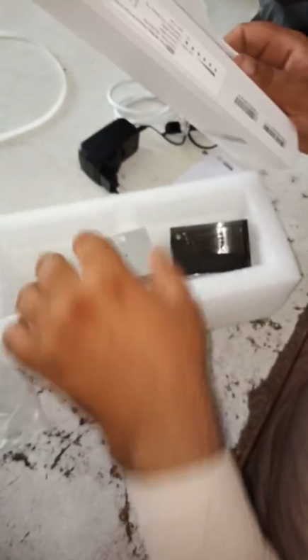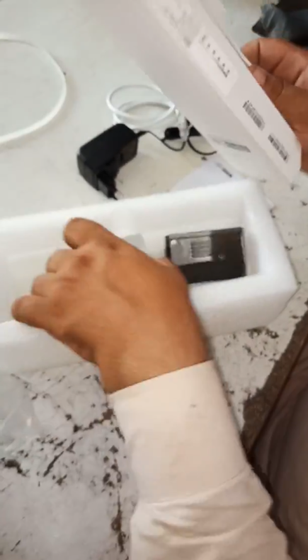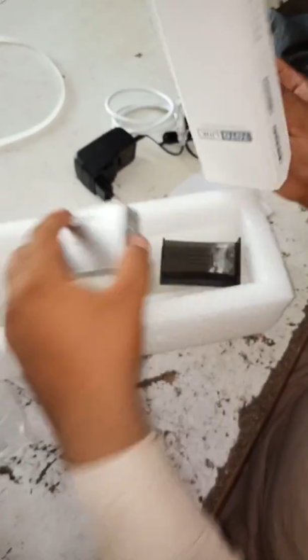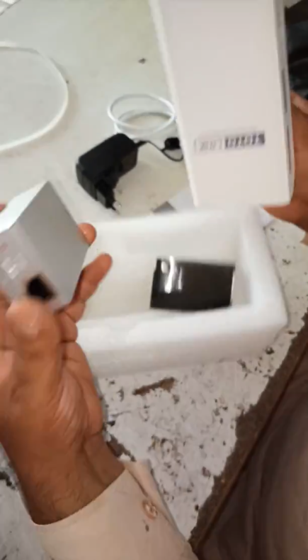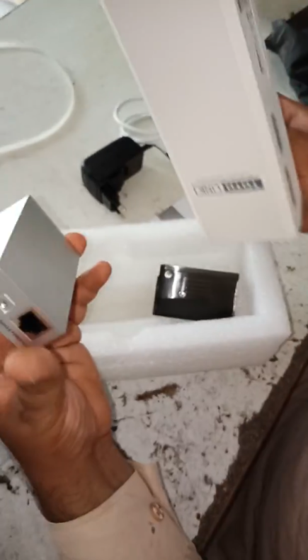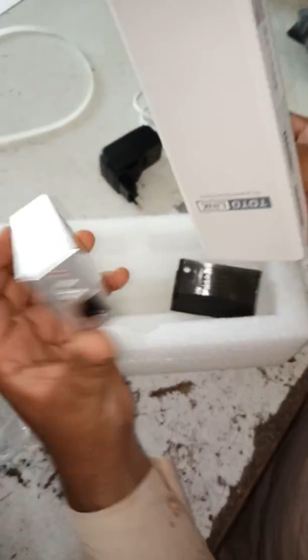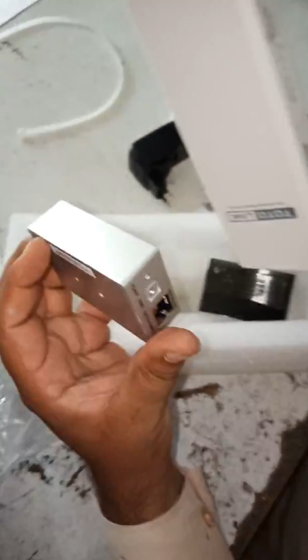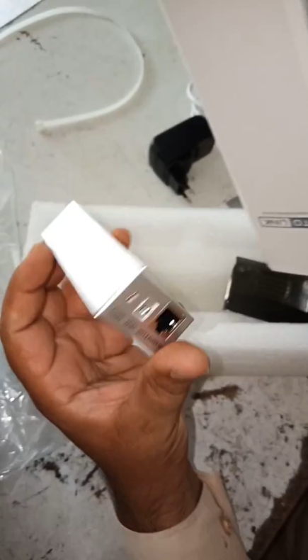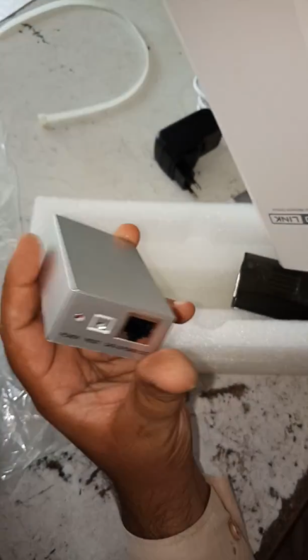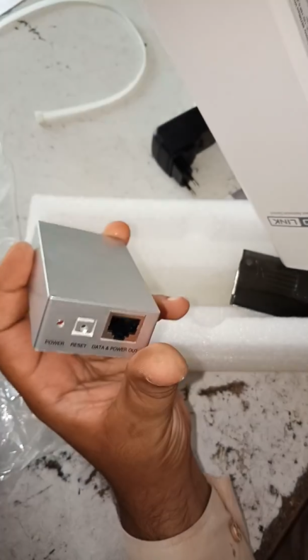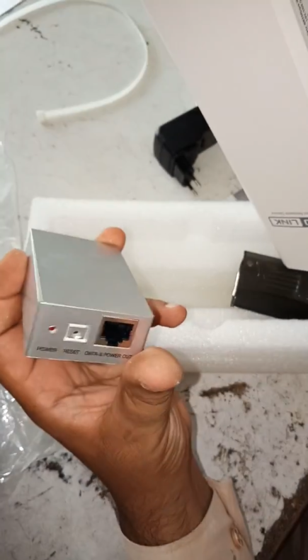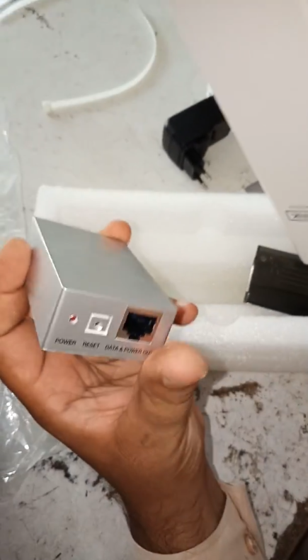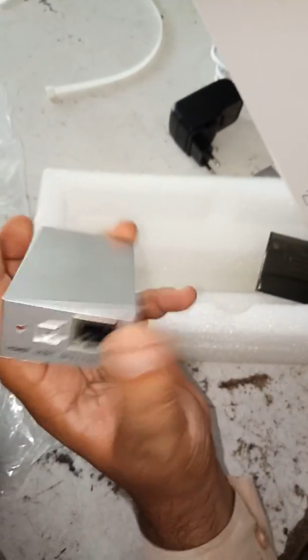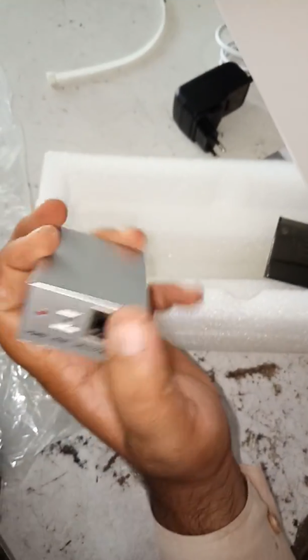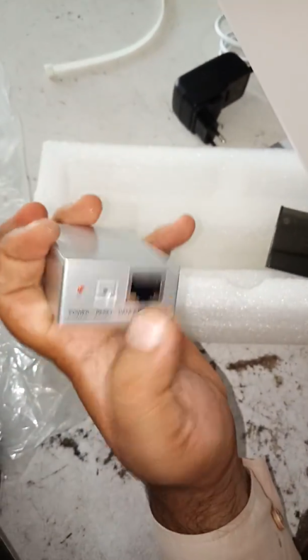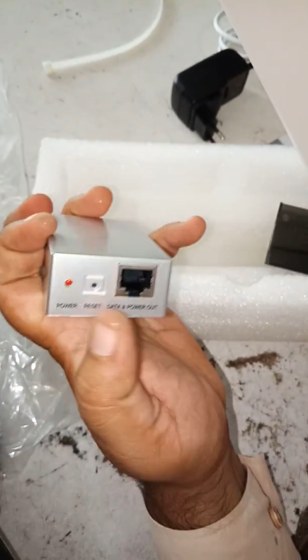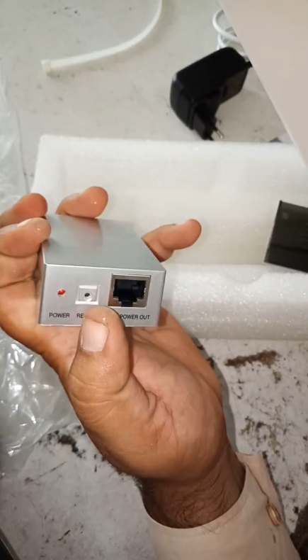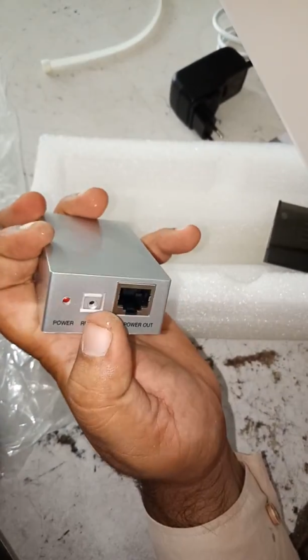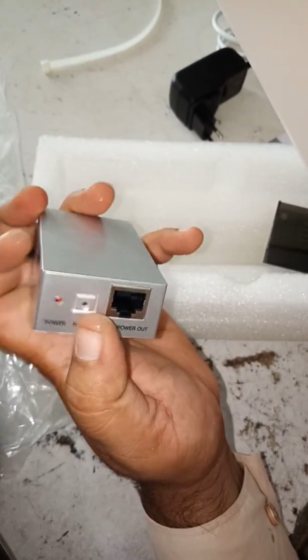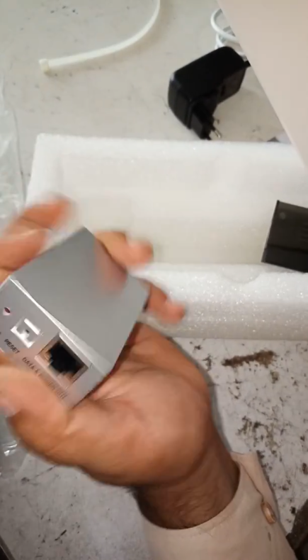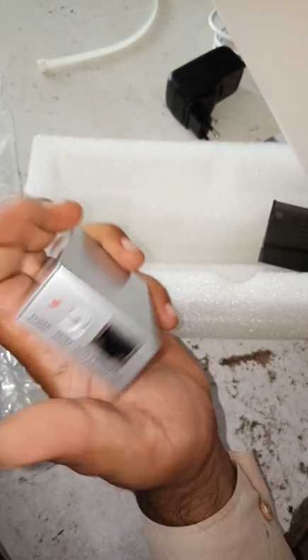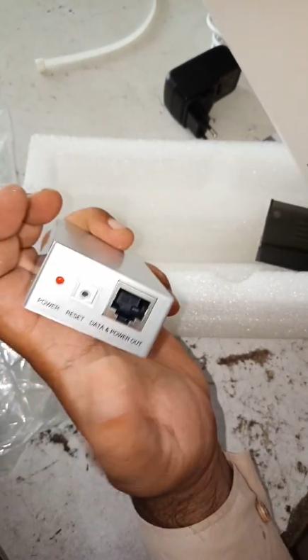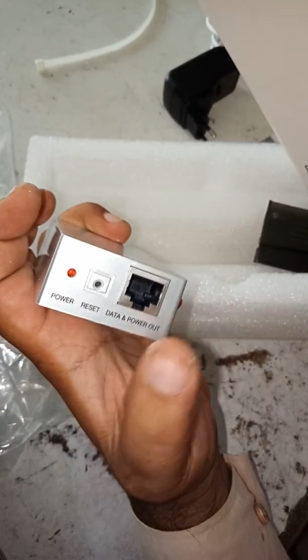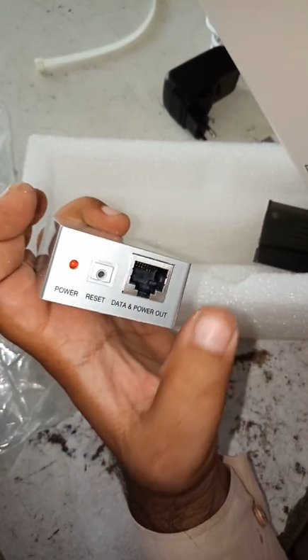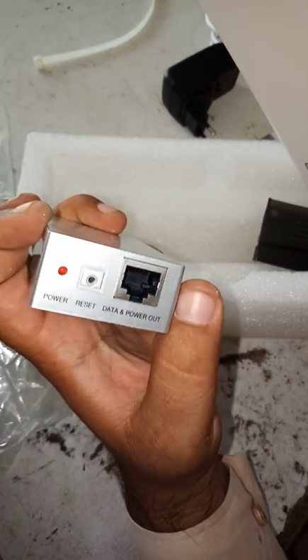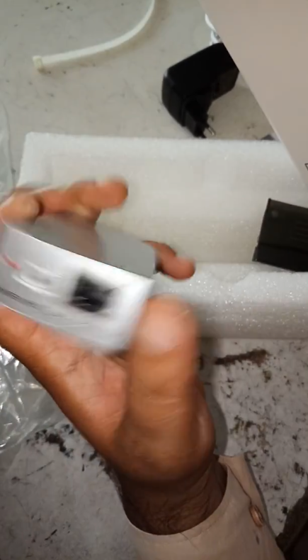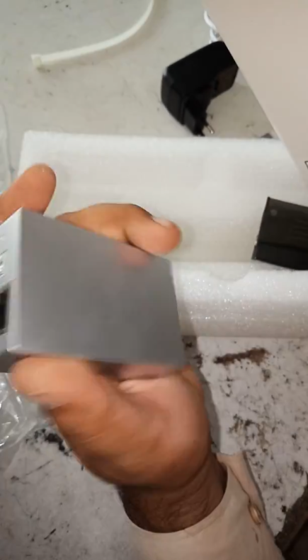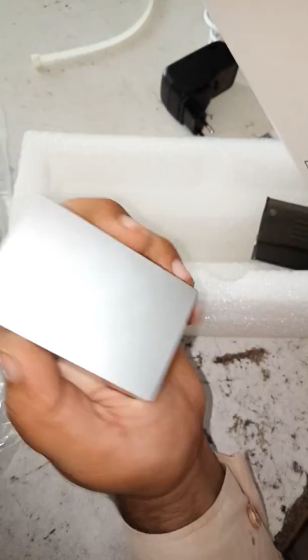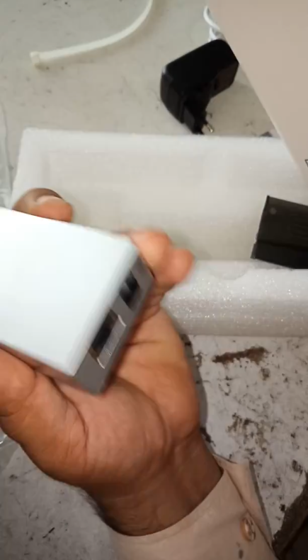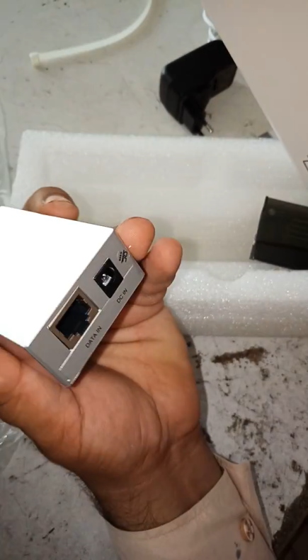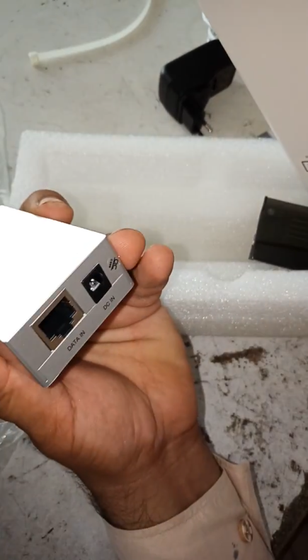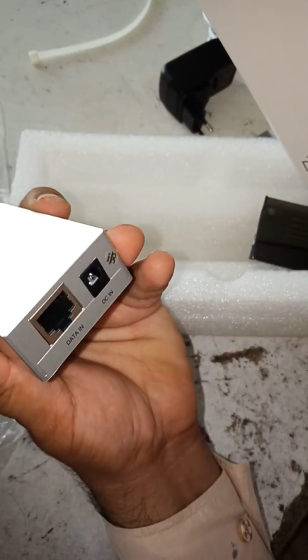This is a PoE with new features, with a reset button. We can reset it easily.